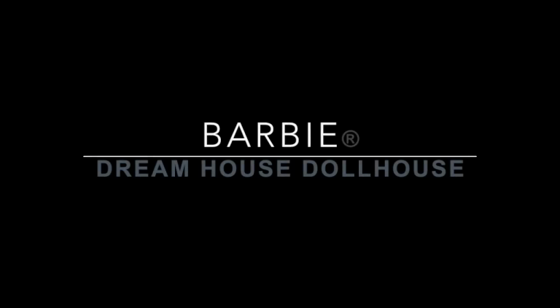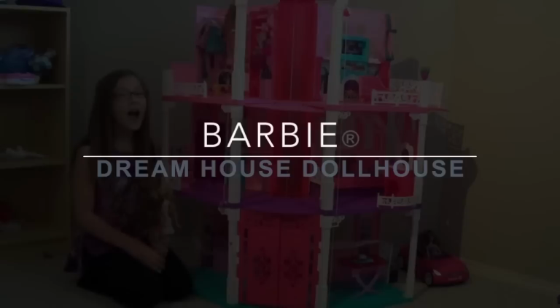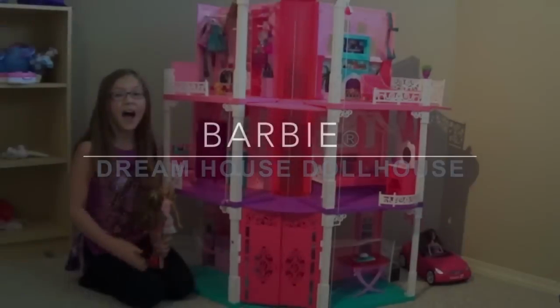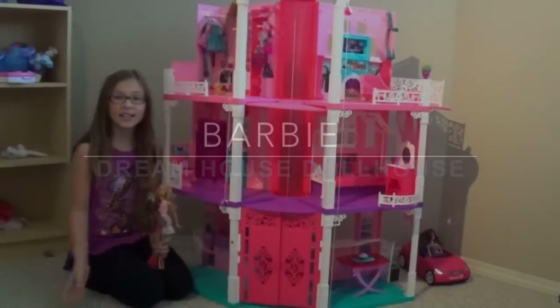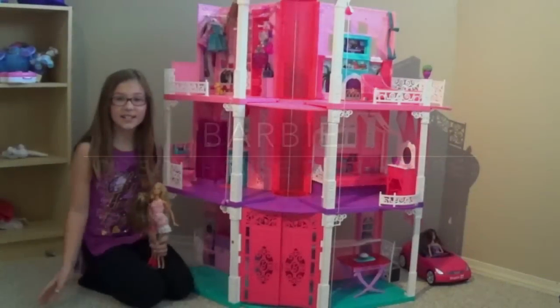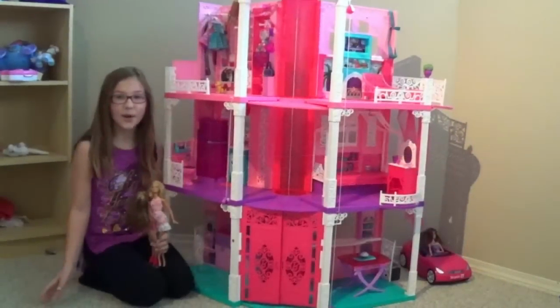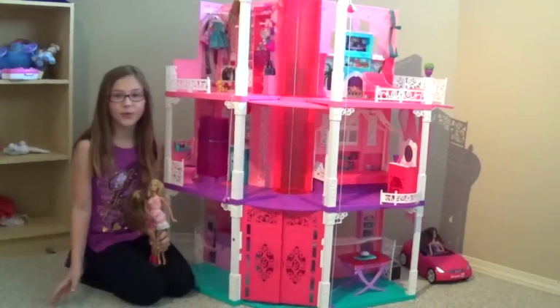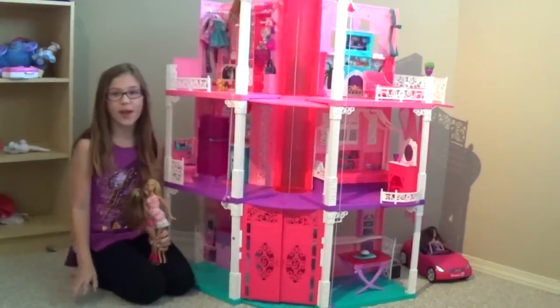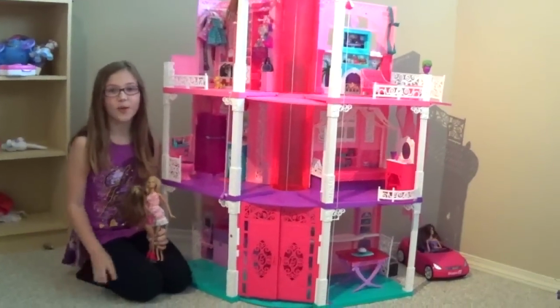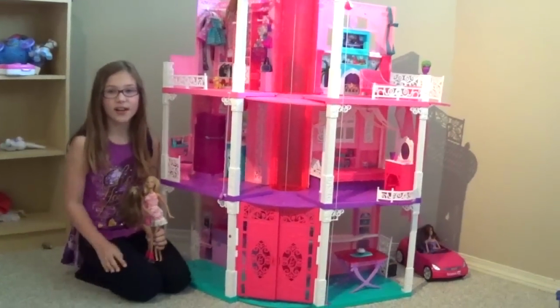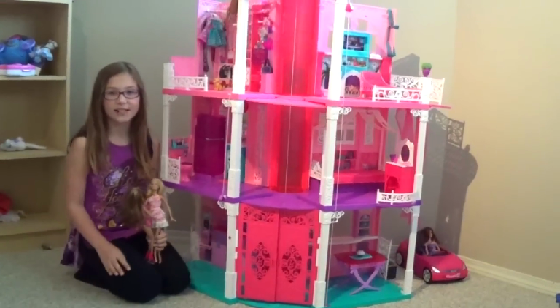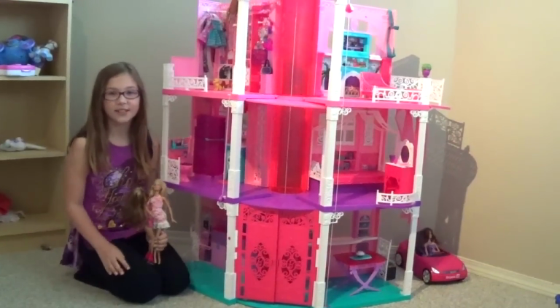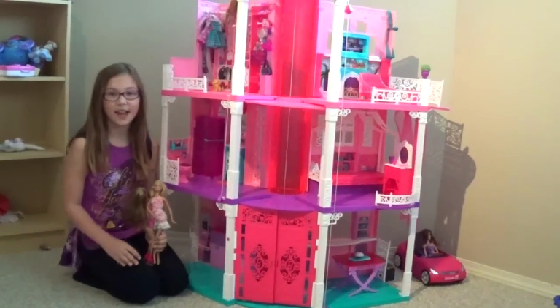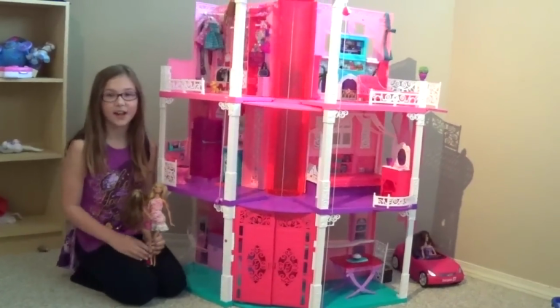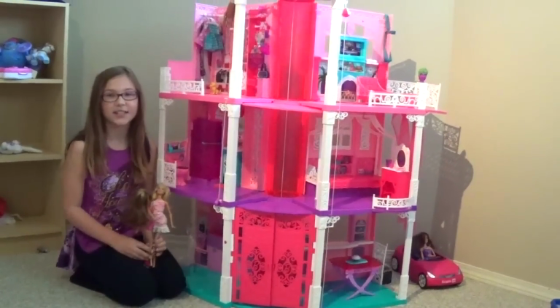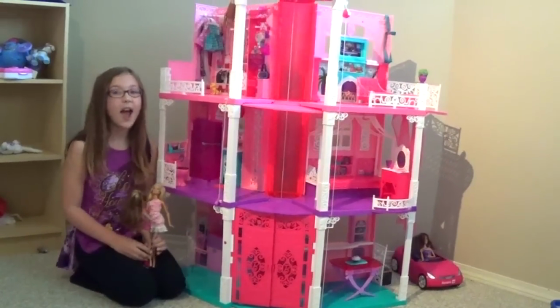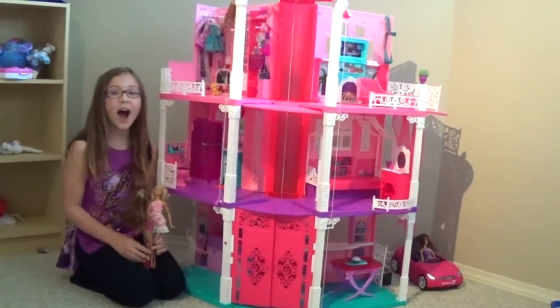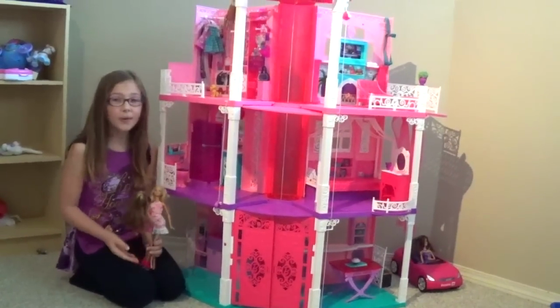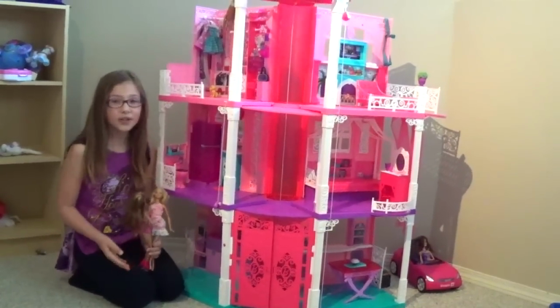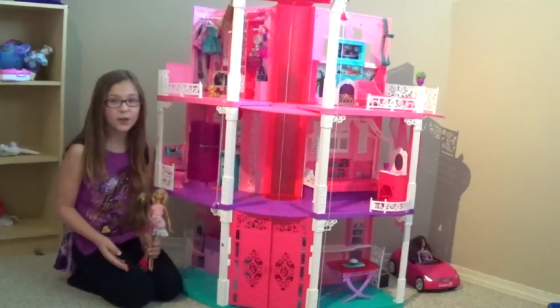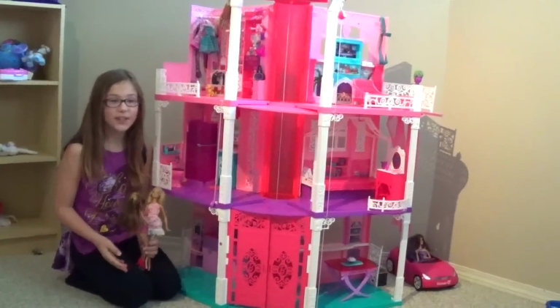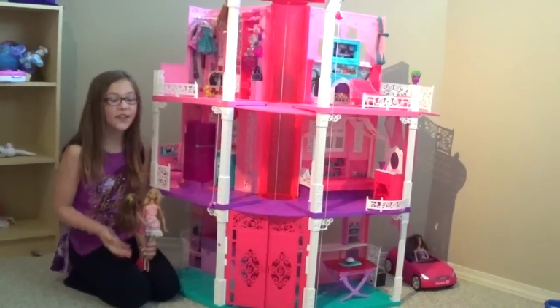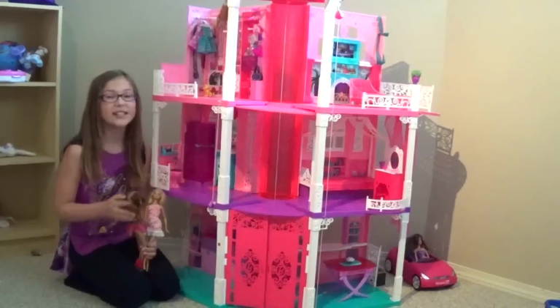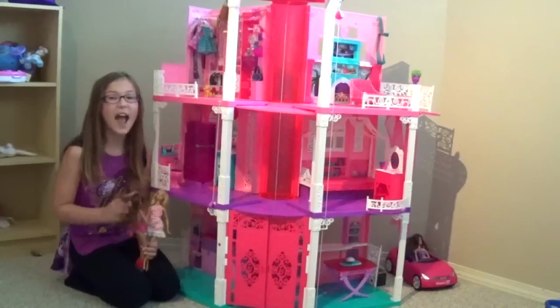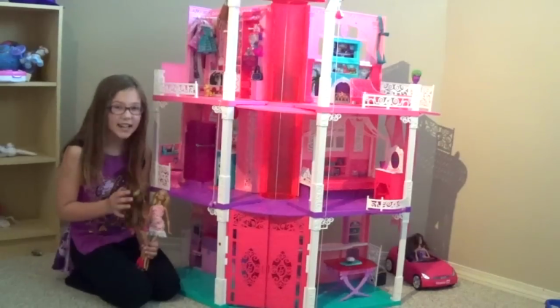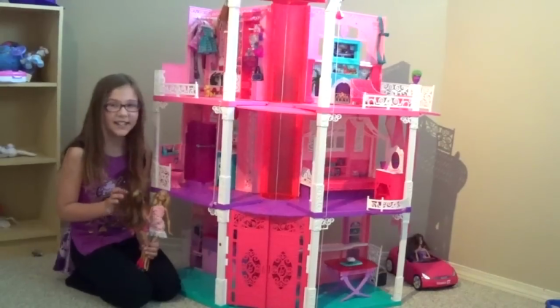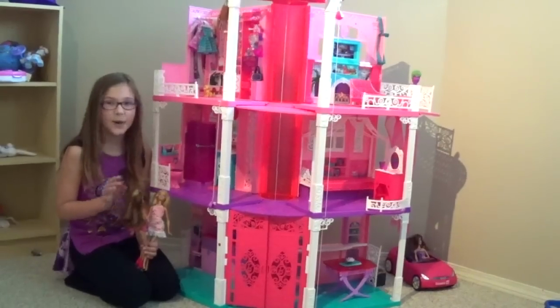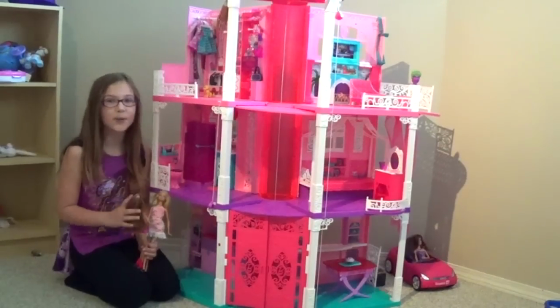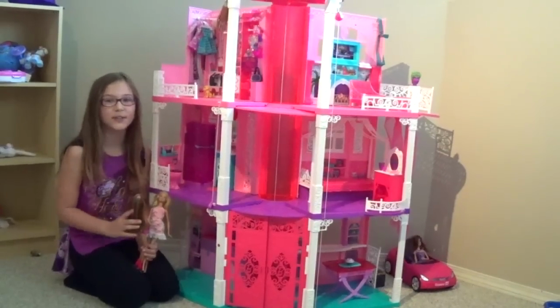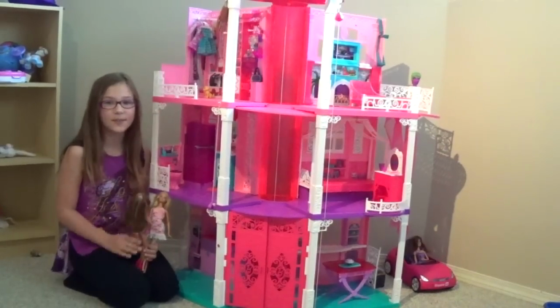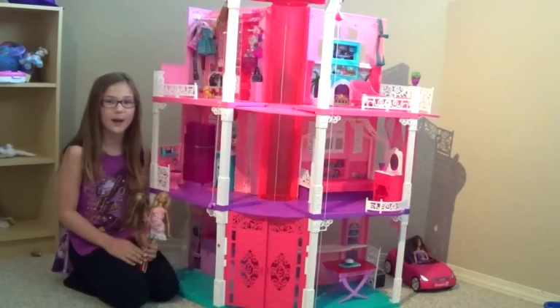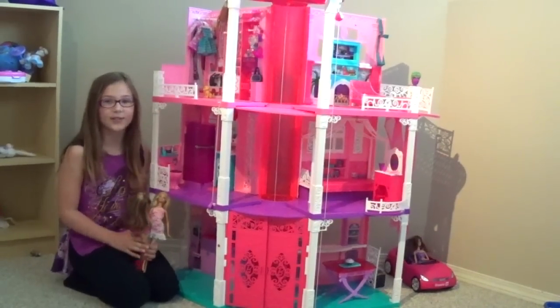Hi, it's Isabelle from My Organized Chaos. I want to show you this fantastic Barbie Dream House.